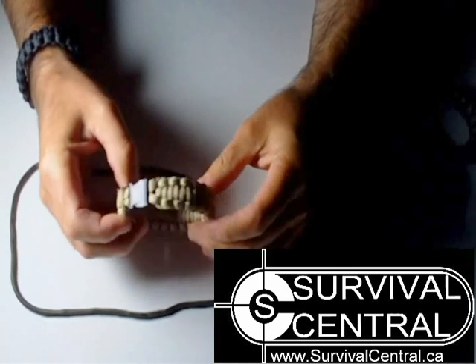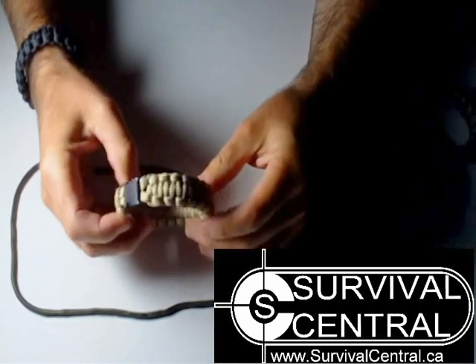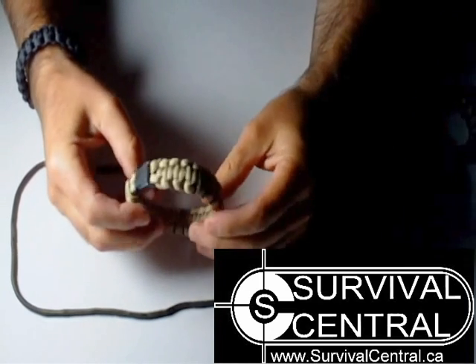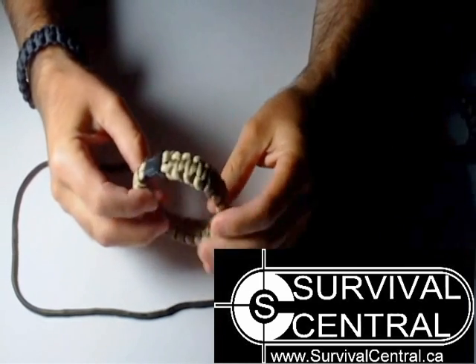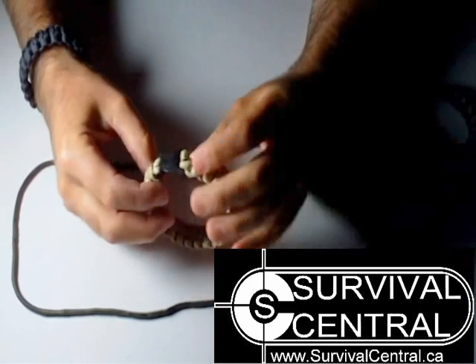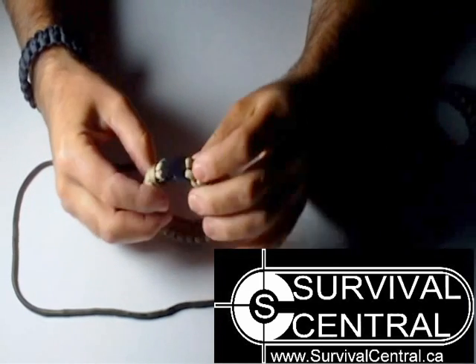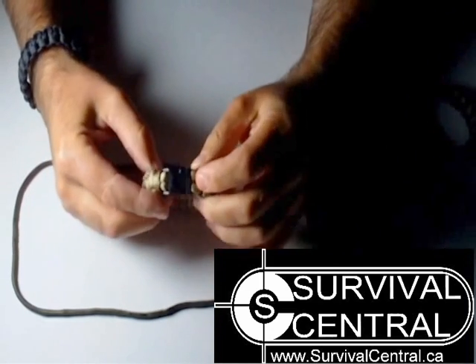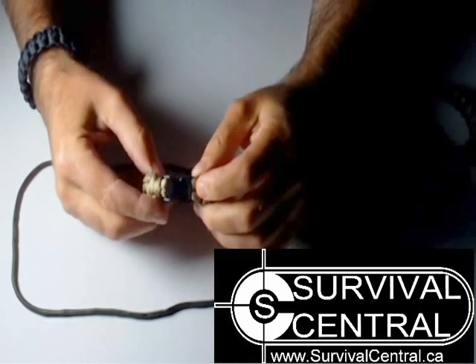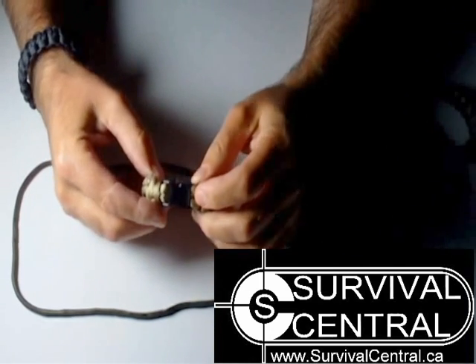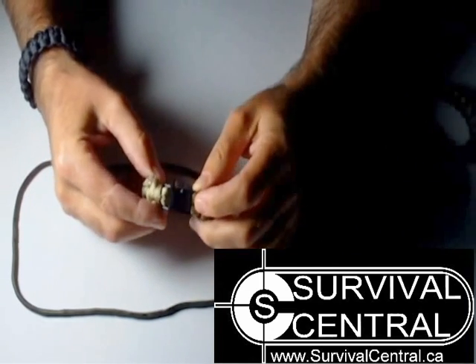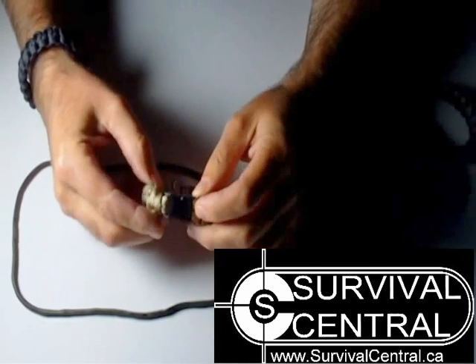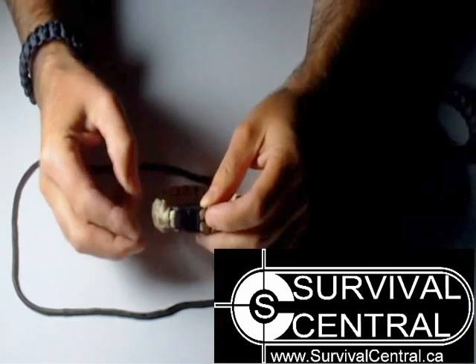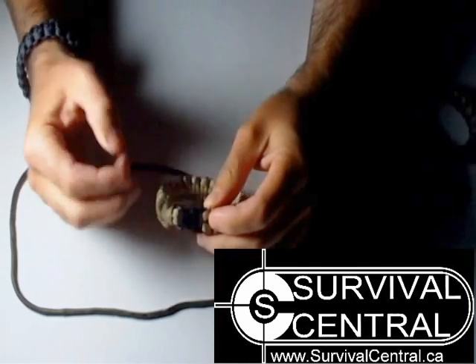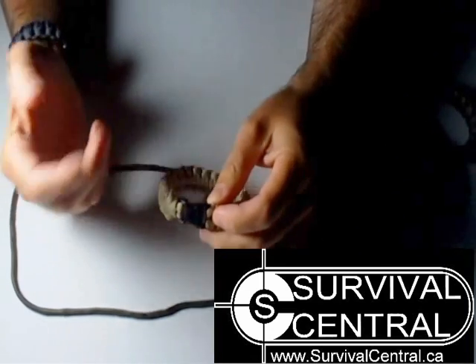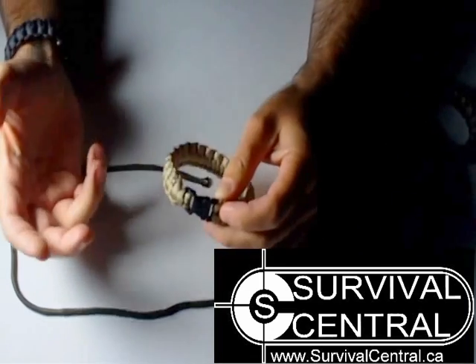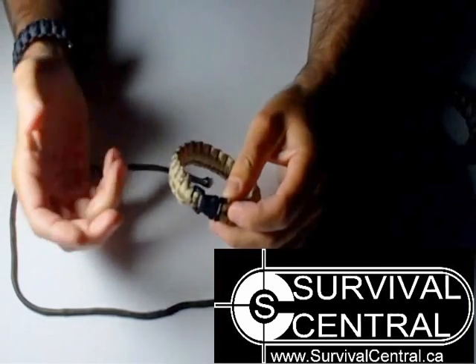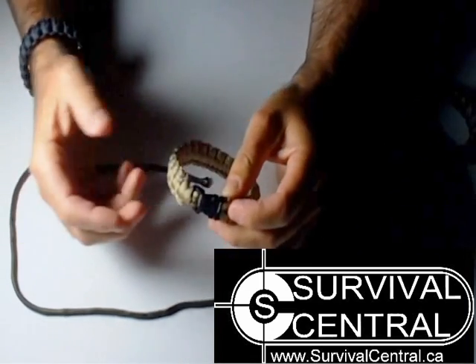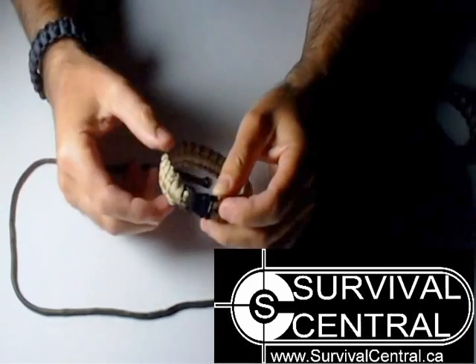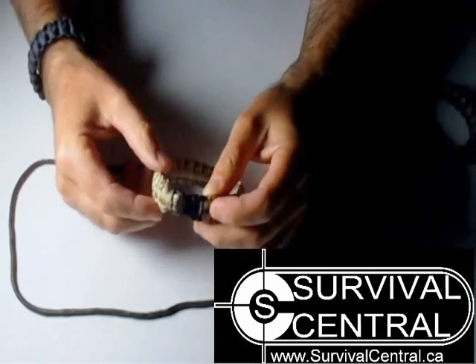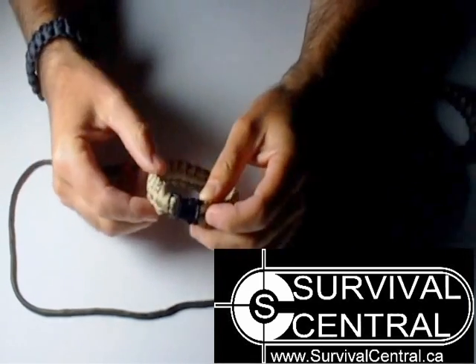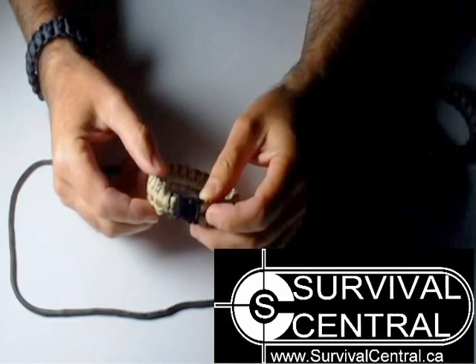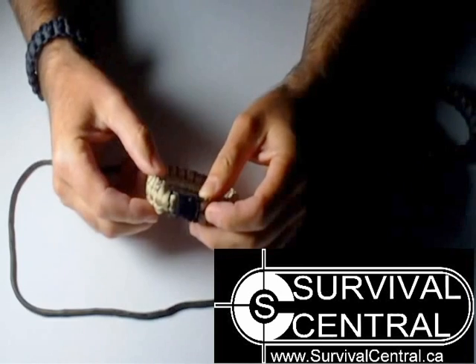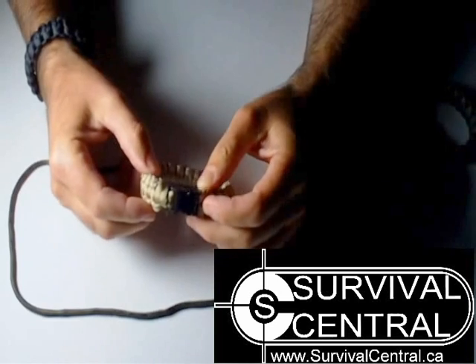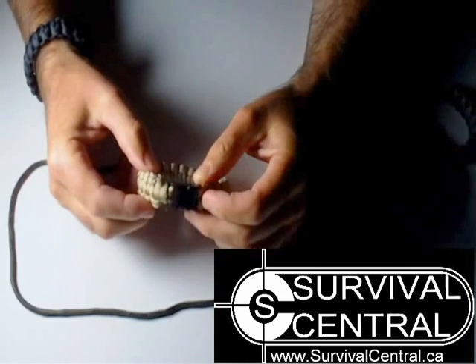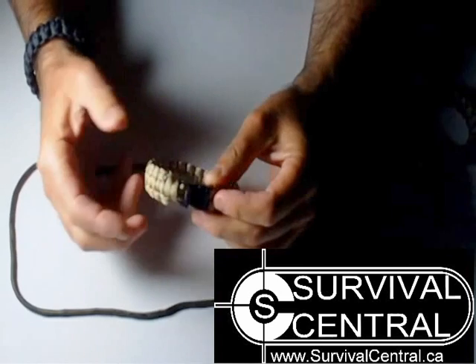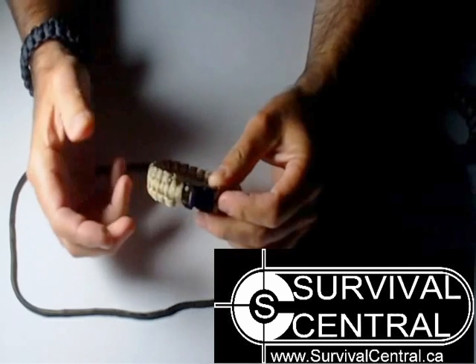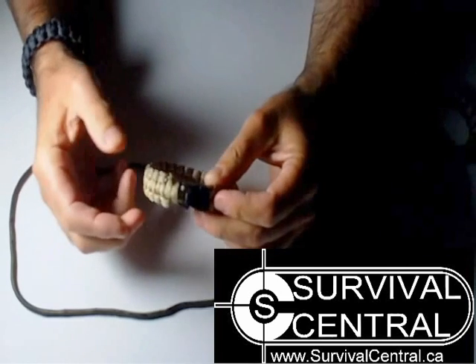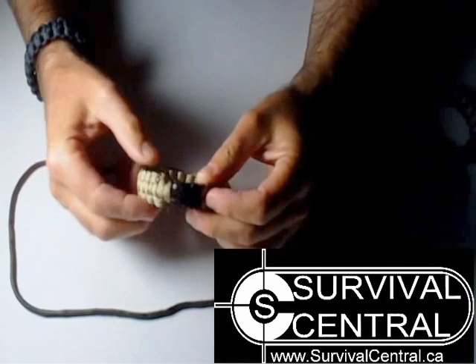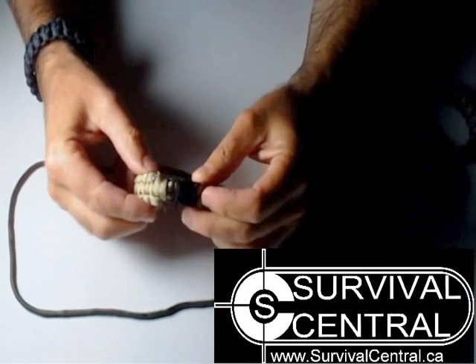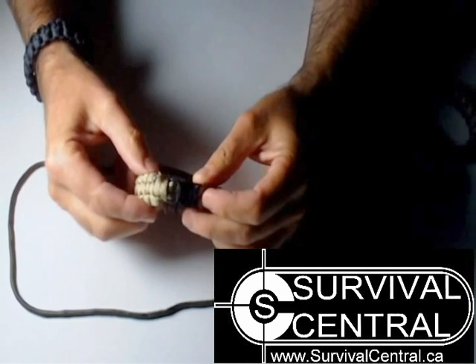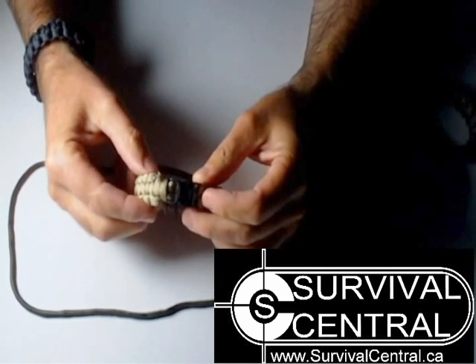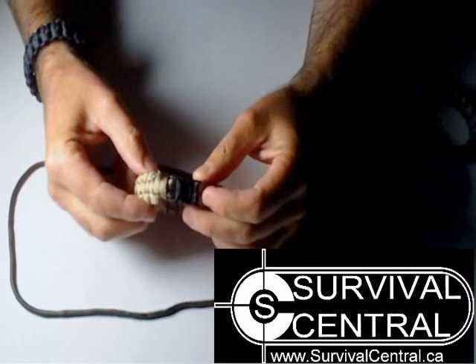If you start cutting at the wrong end, you'll end up with two pieces of different lengths.